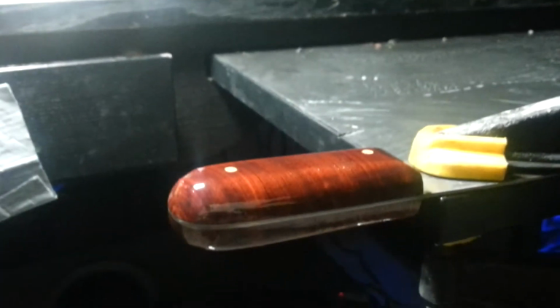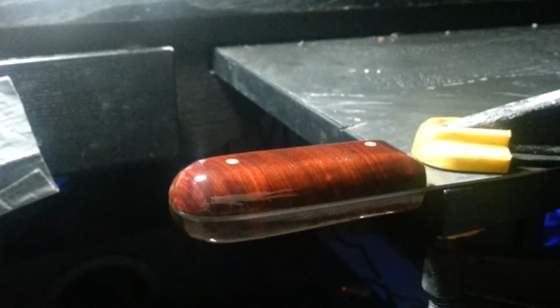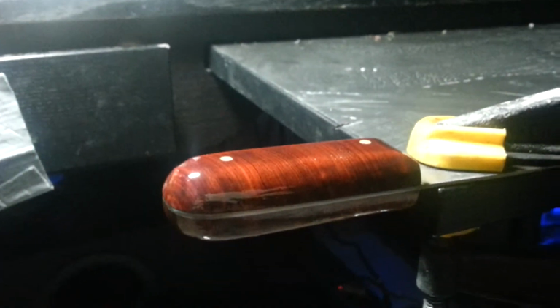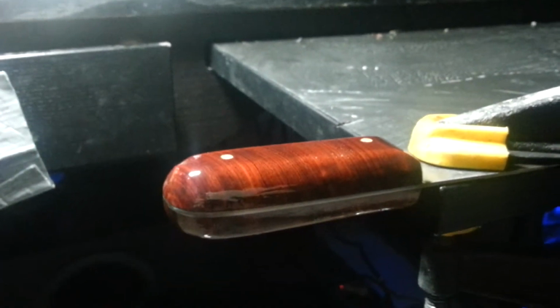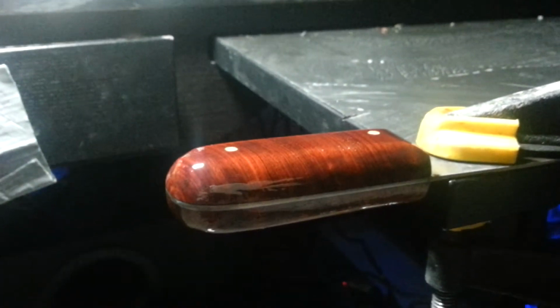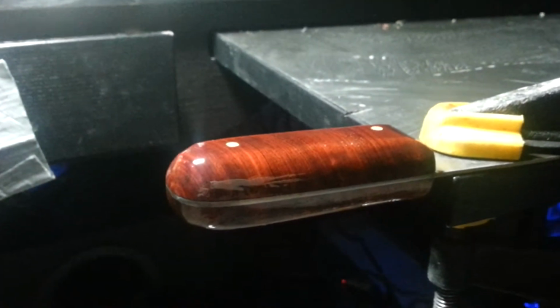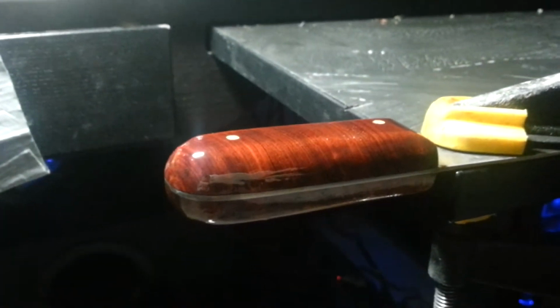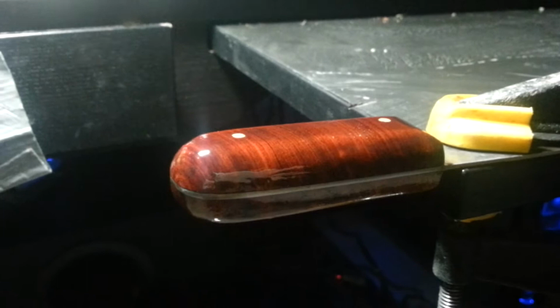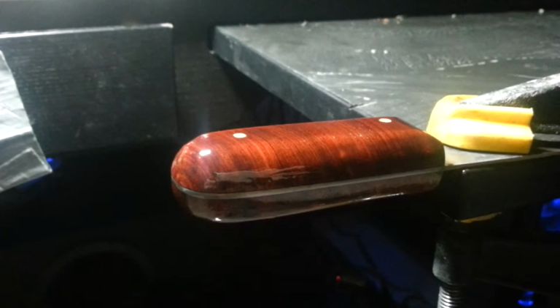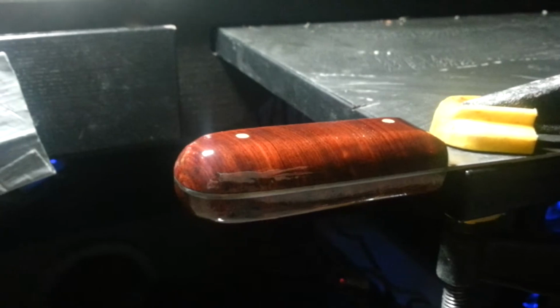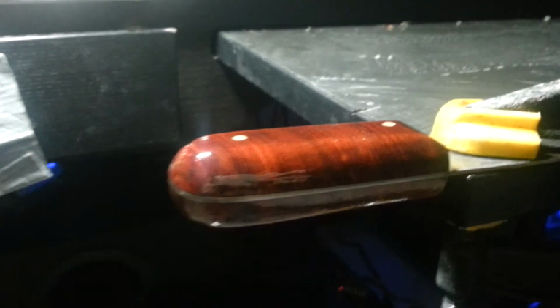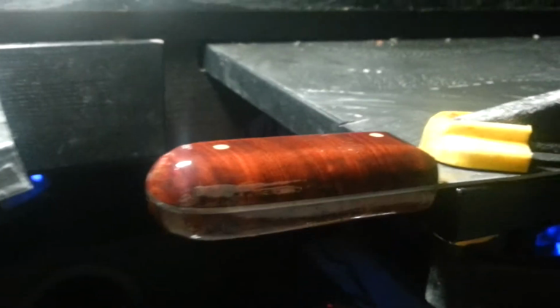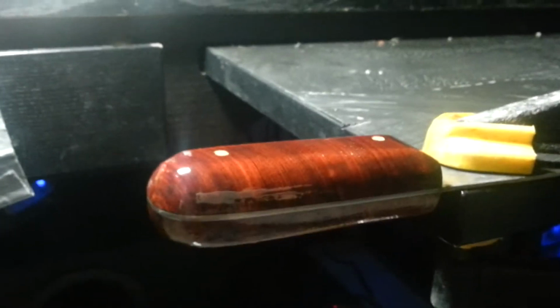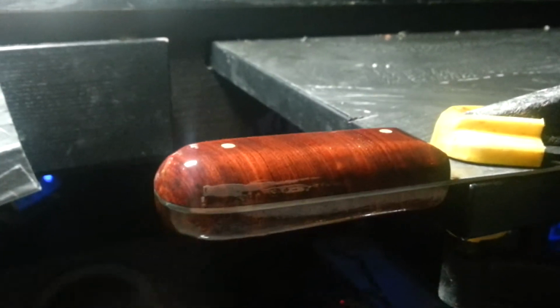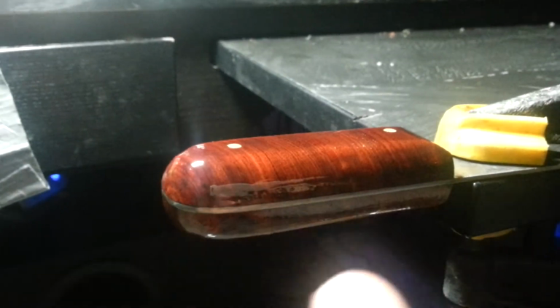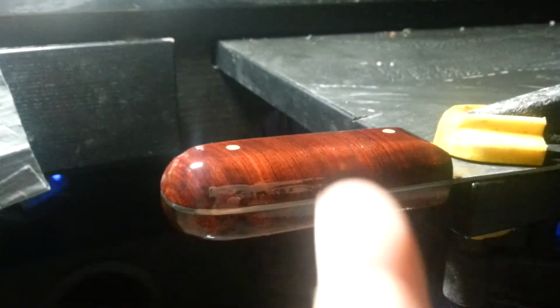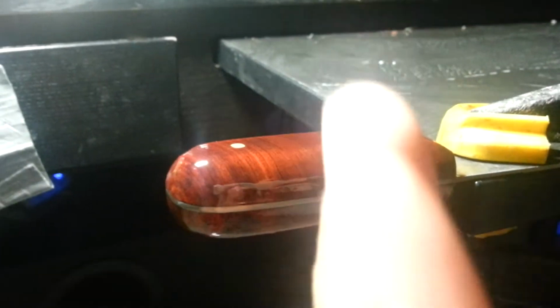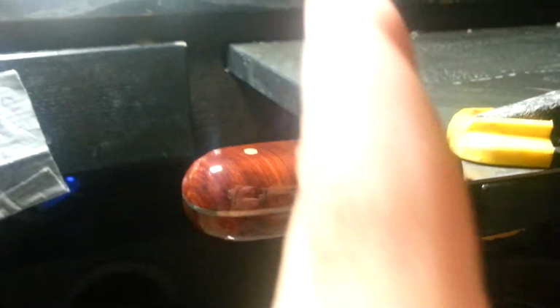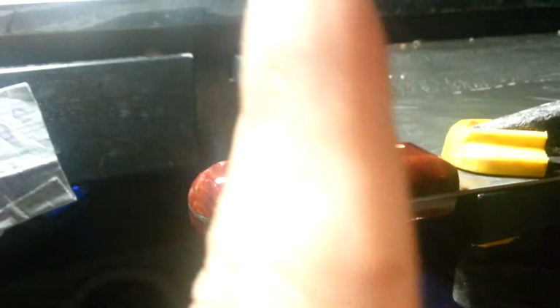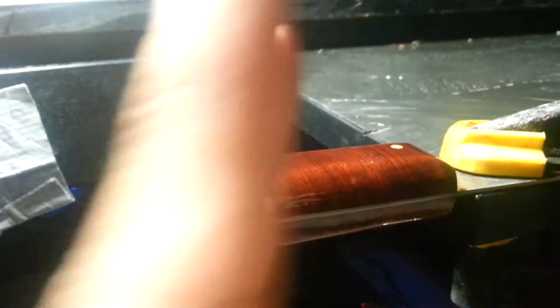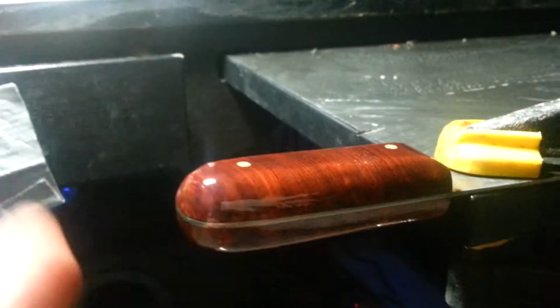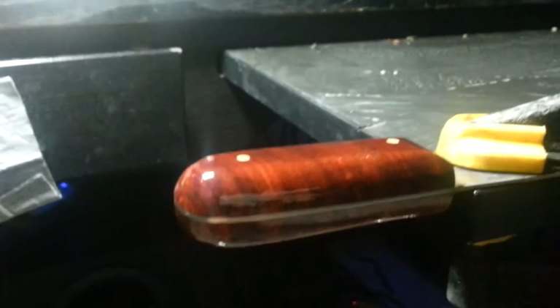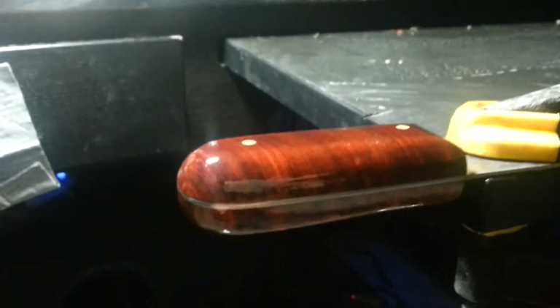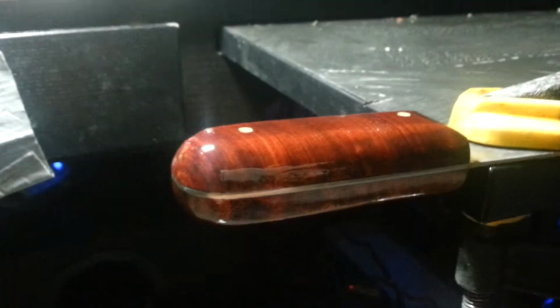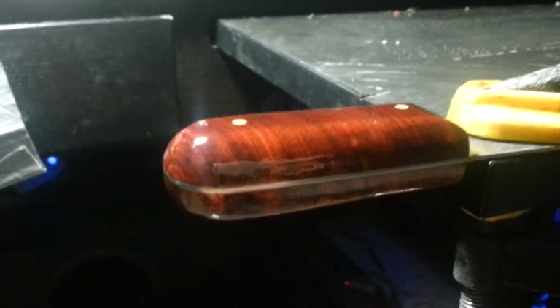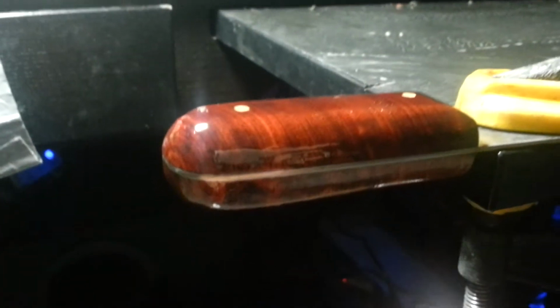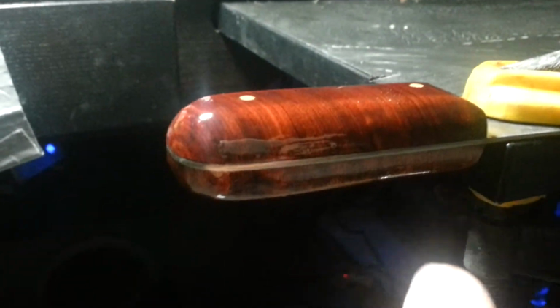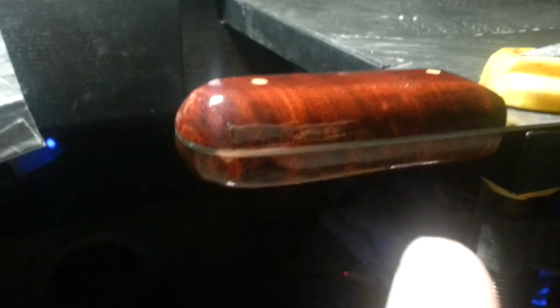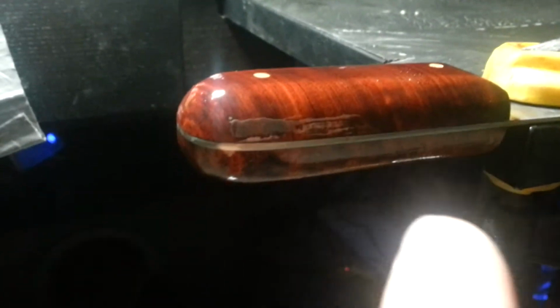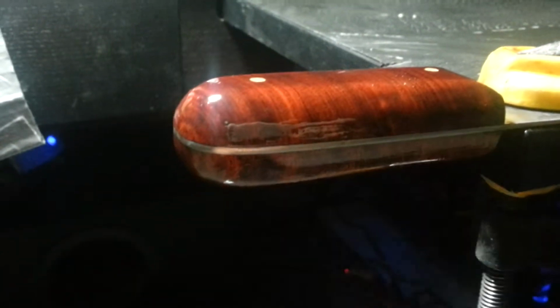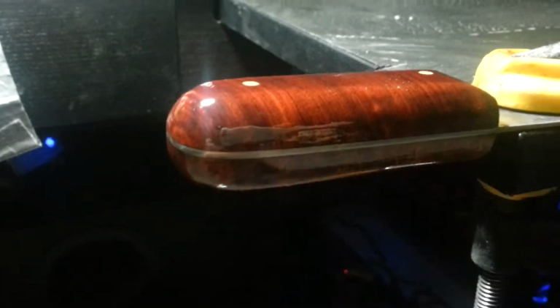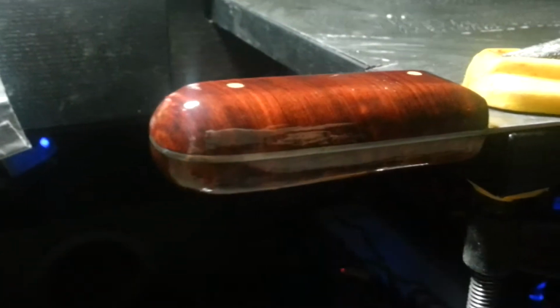So this is cross cut, so the grain is actually coming straight out like that — you can kind of see it on there.